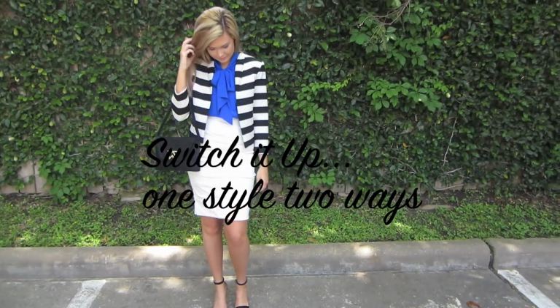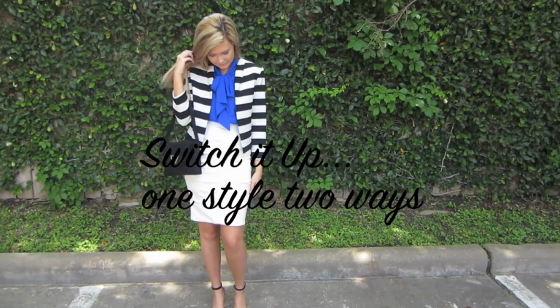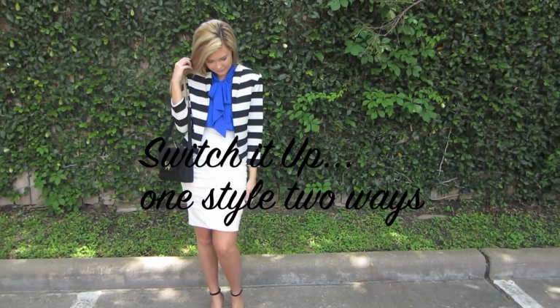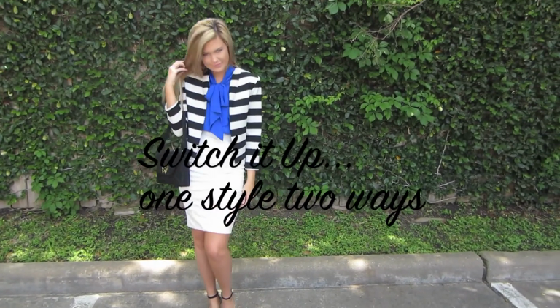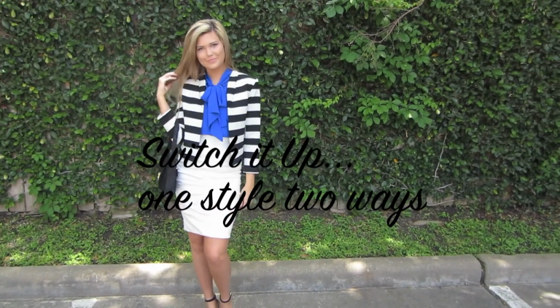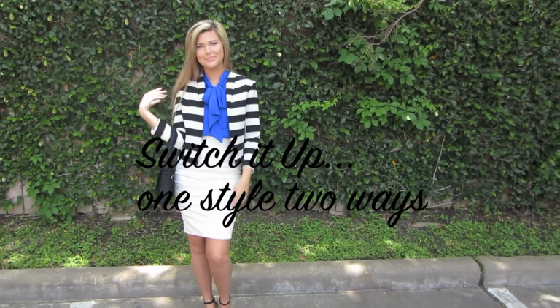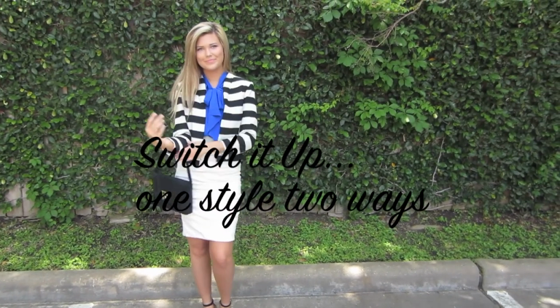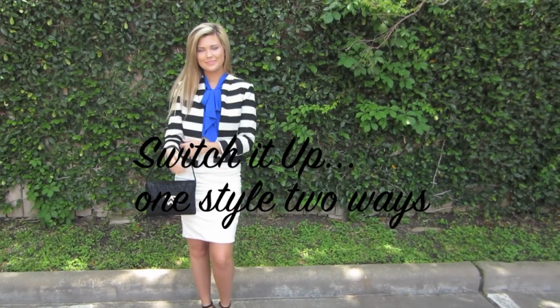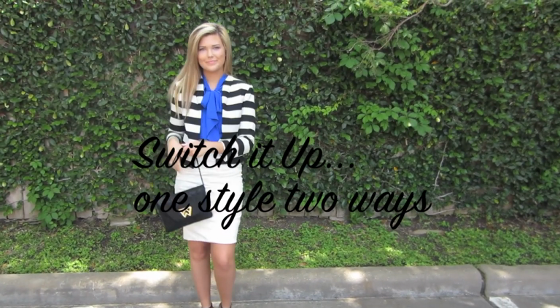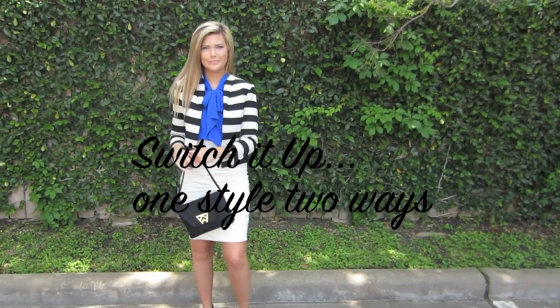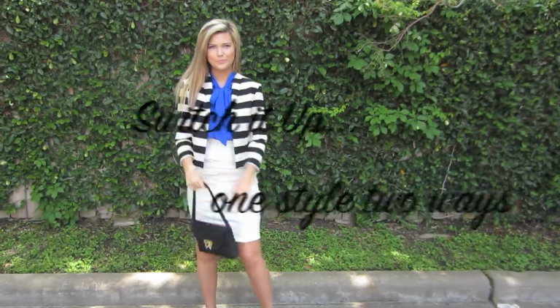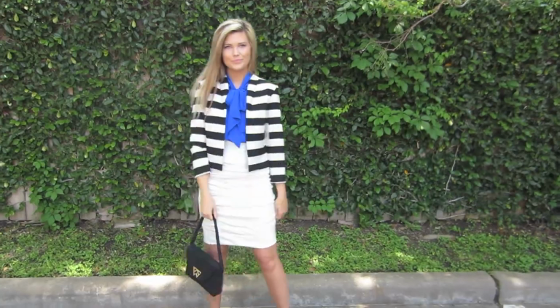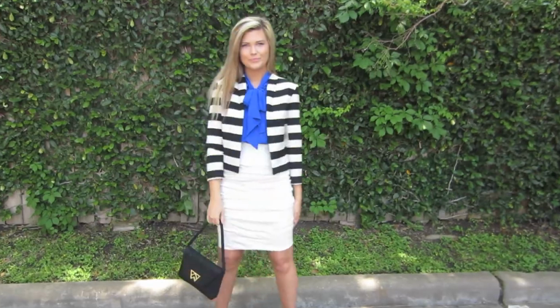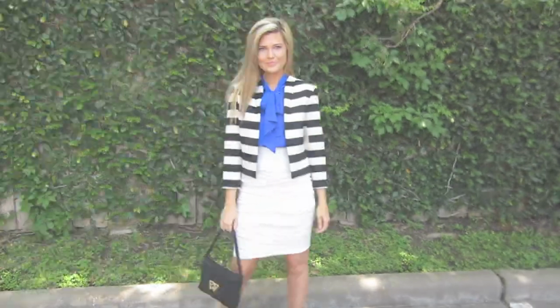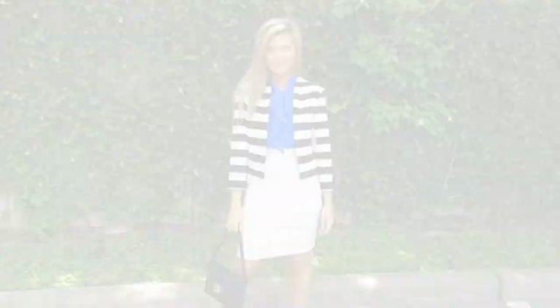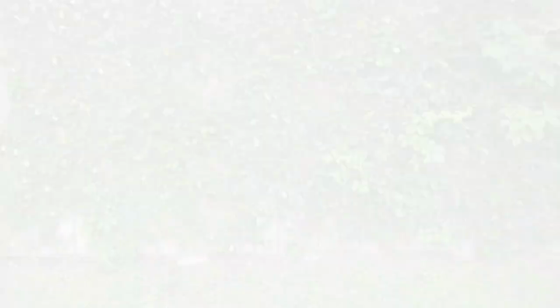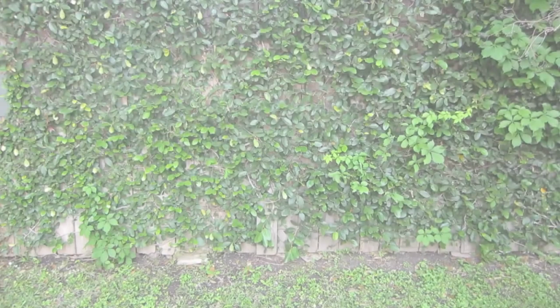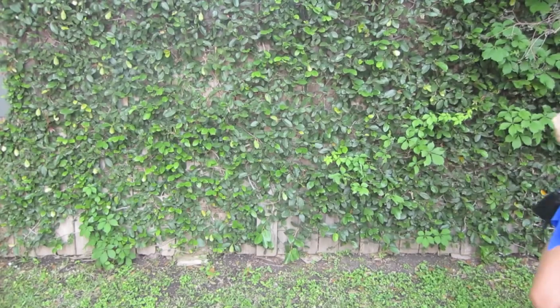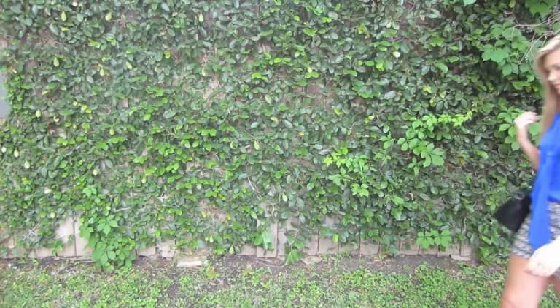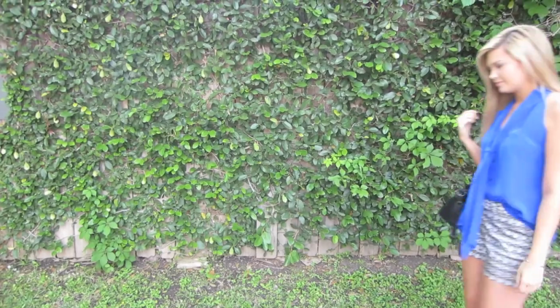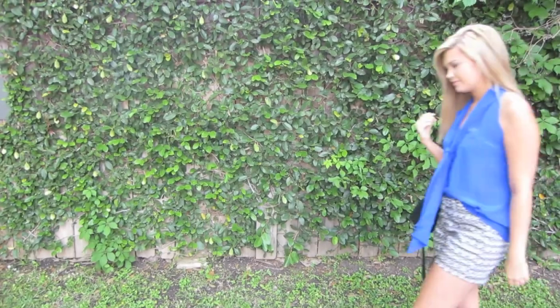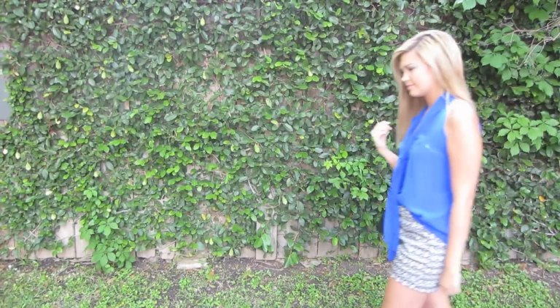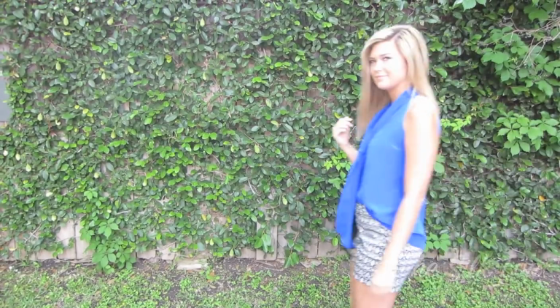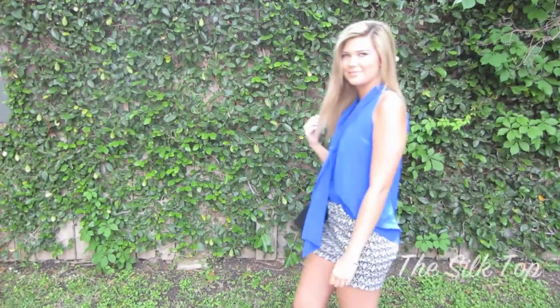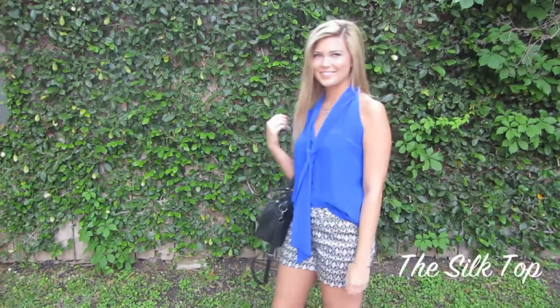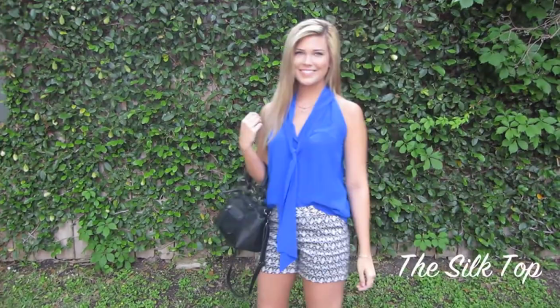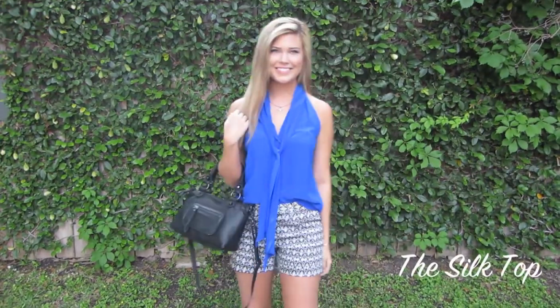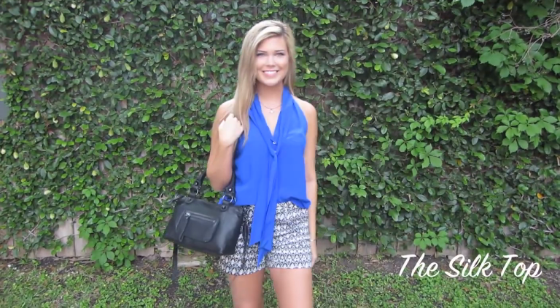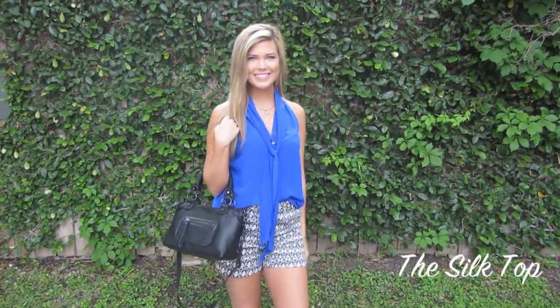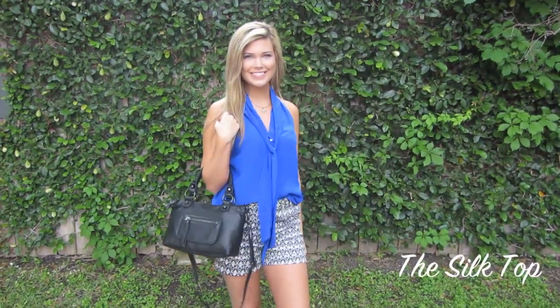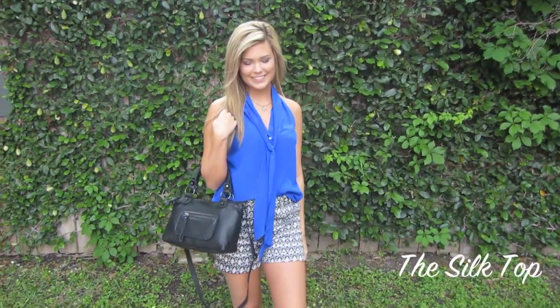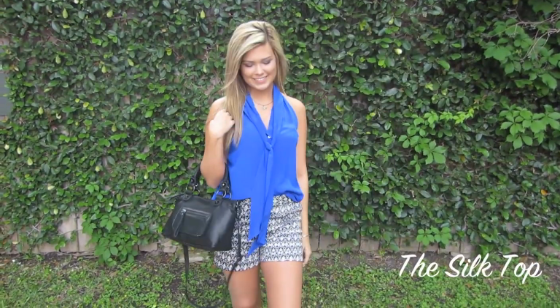First up, we're taking that professional statement blouse. It's so perfect in a chic ensemble for daytime or an elevated look for the workplace.